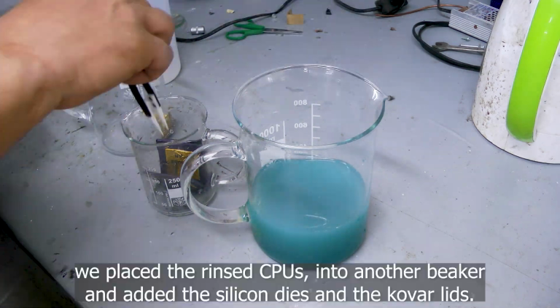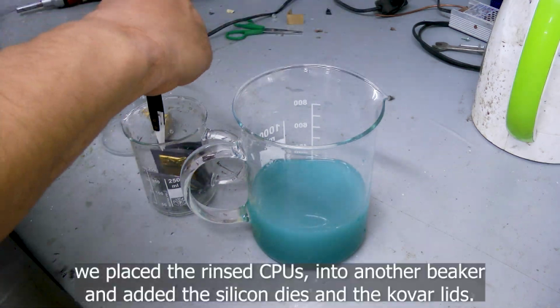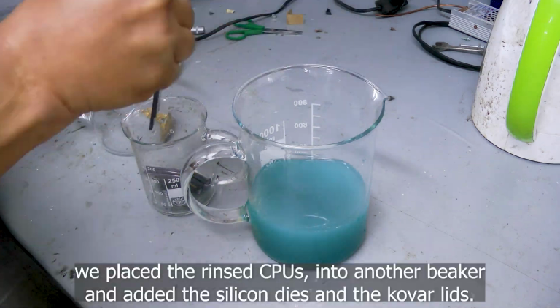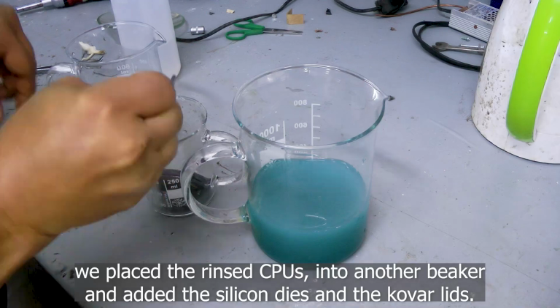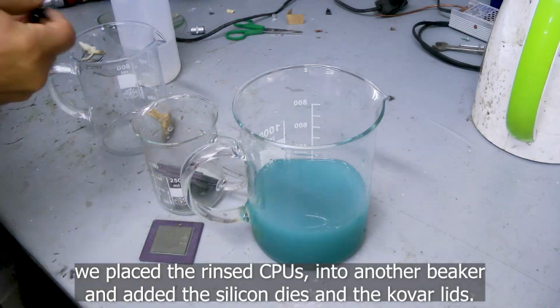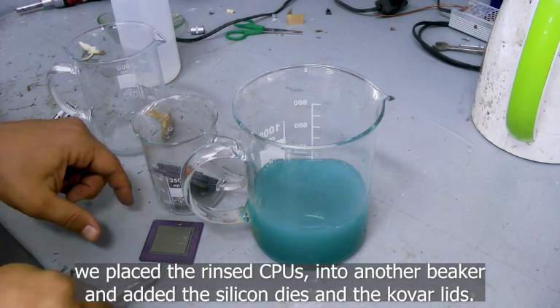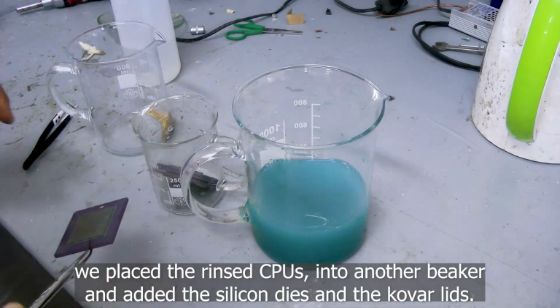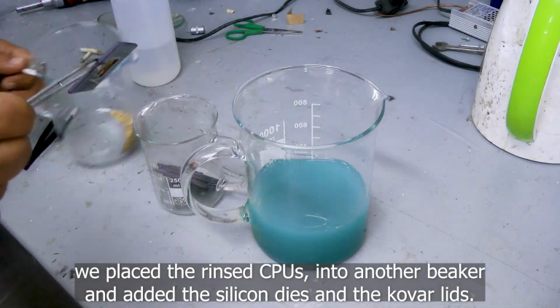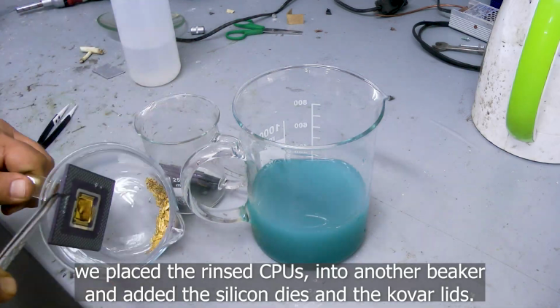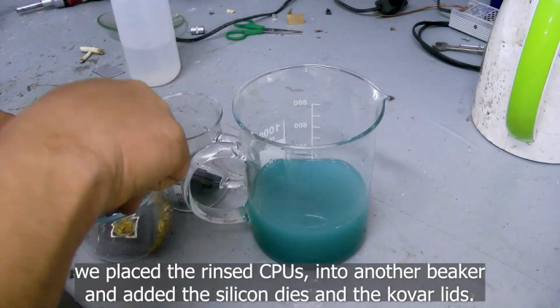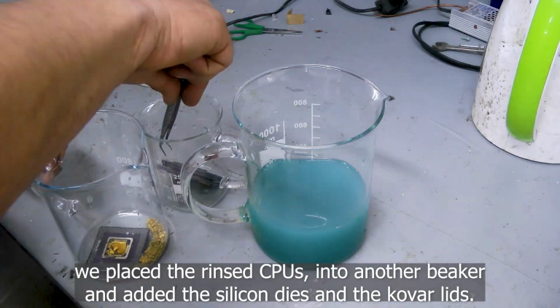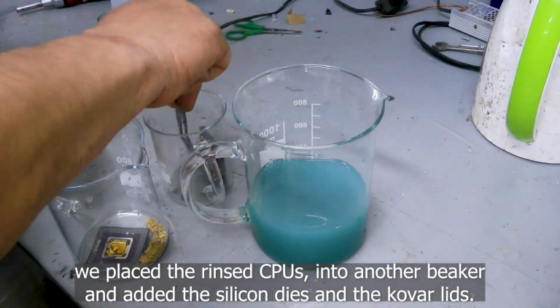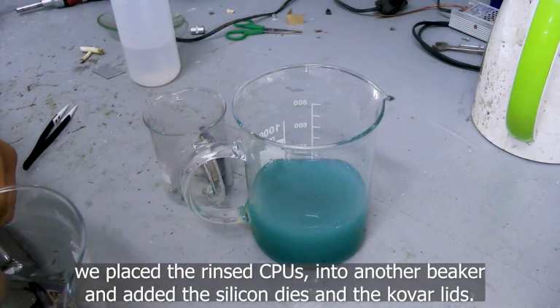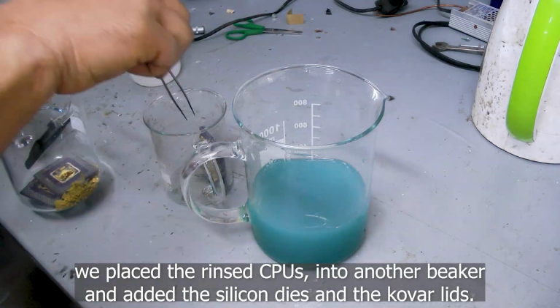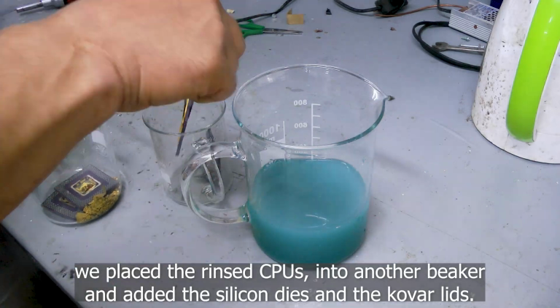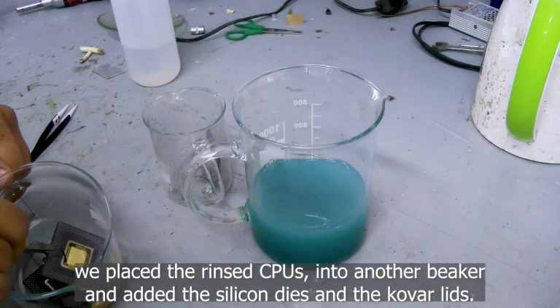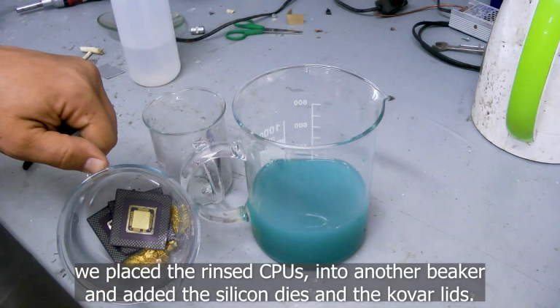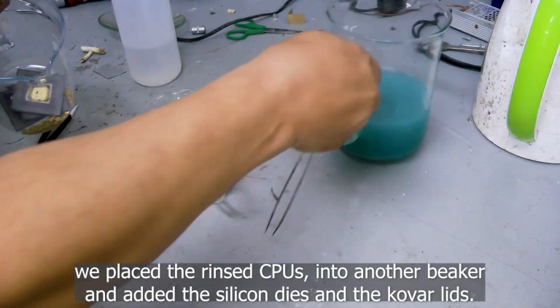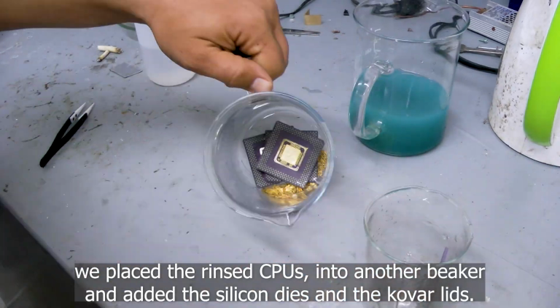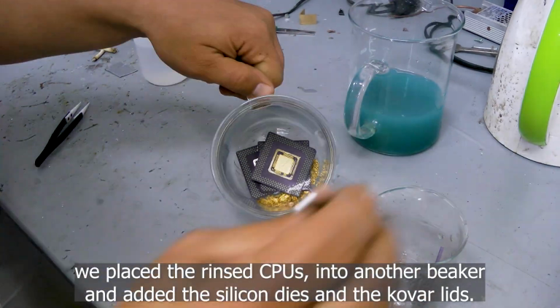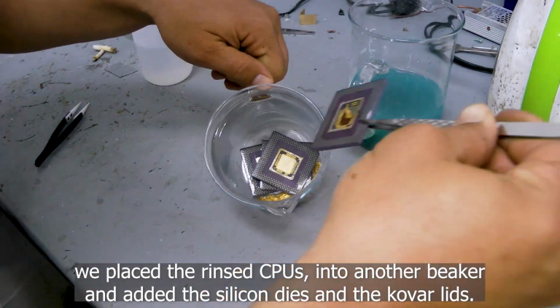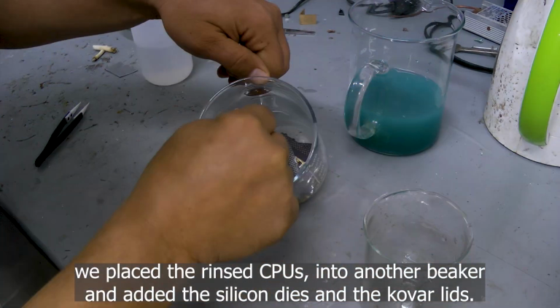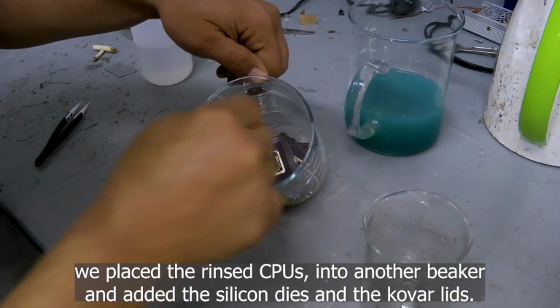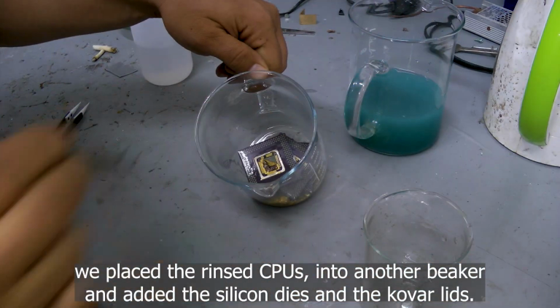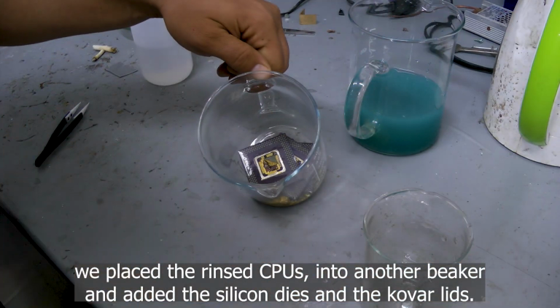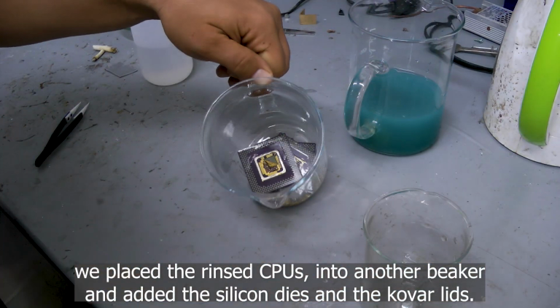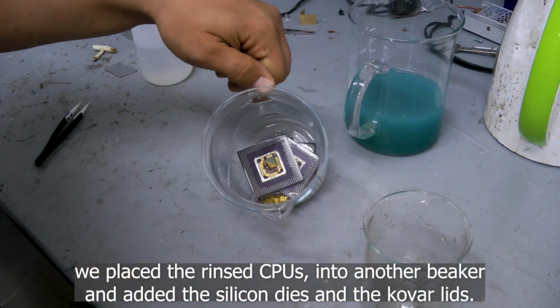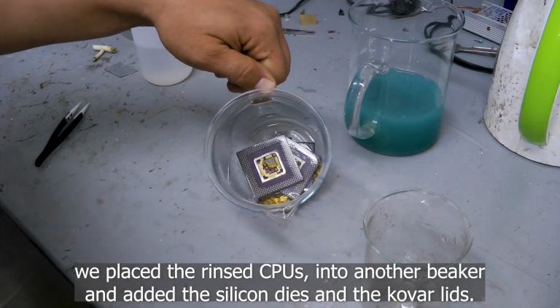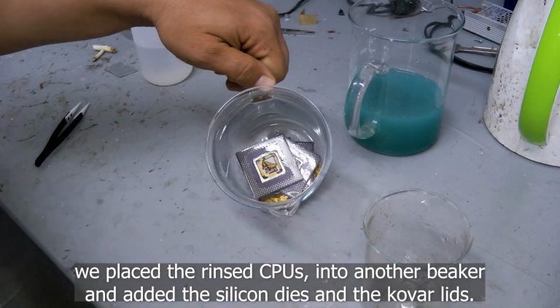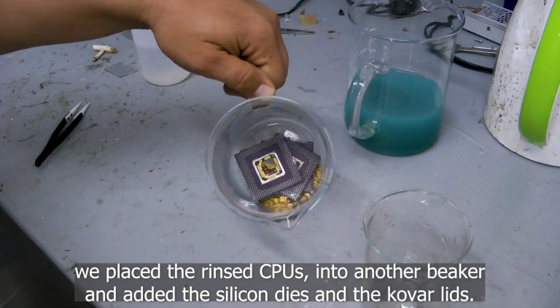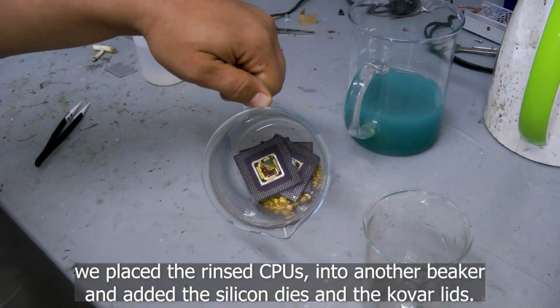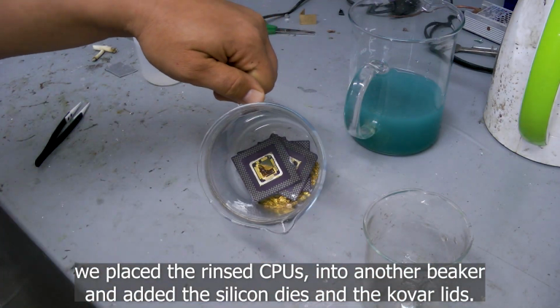We placed the rinsed CPUs into another beaker and added the silicon dies and the kovar lids.